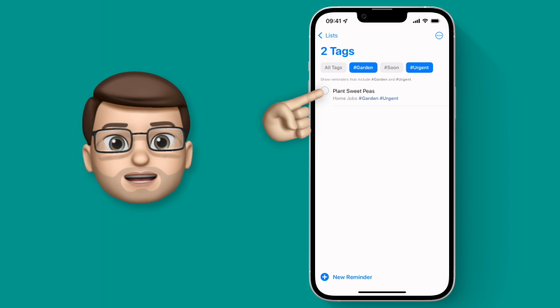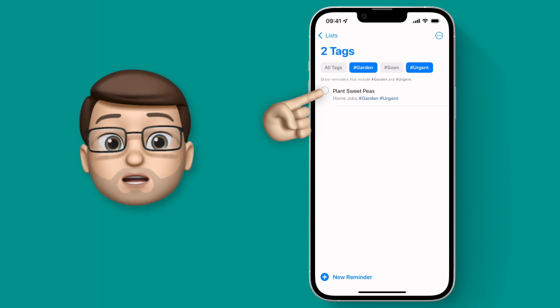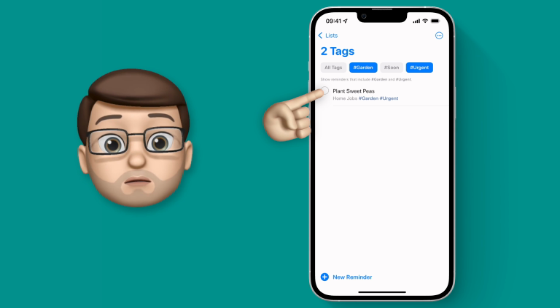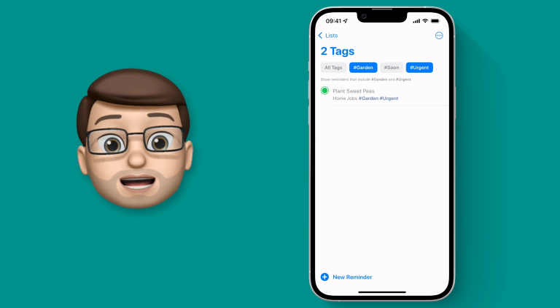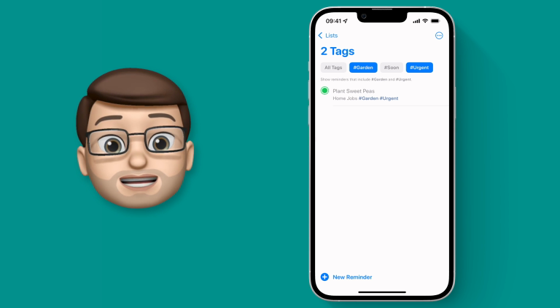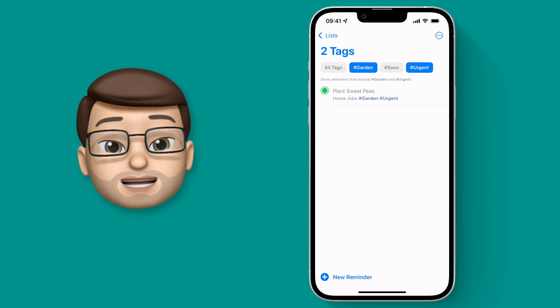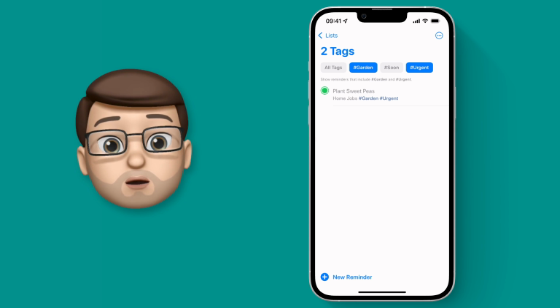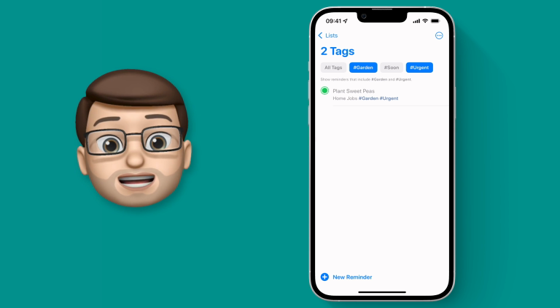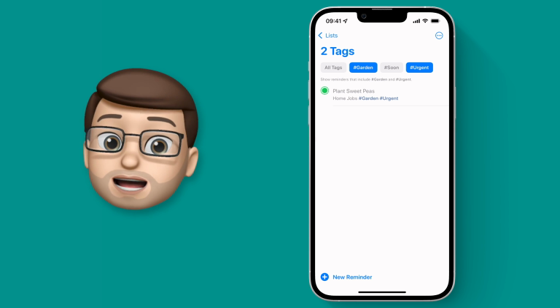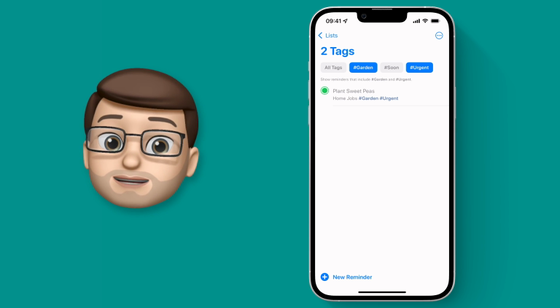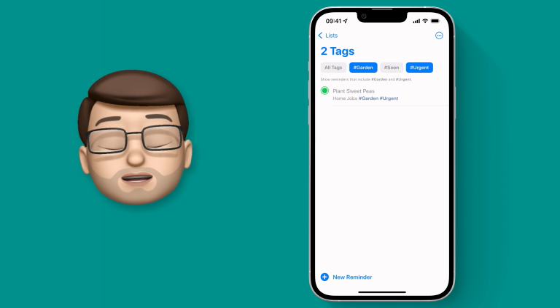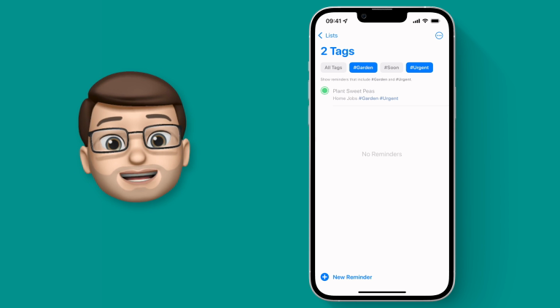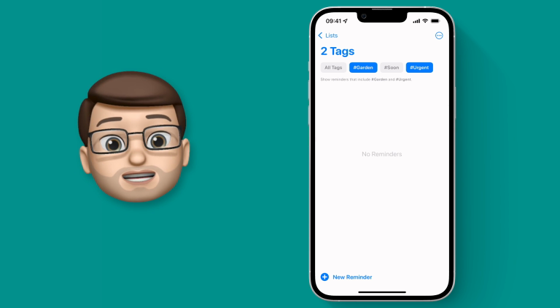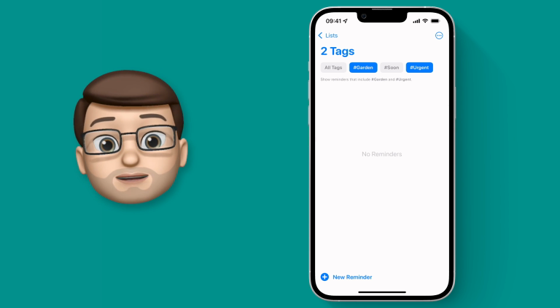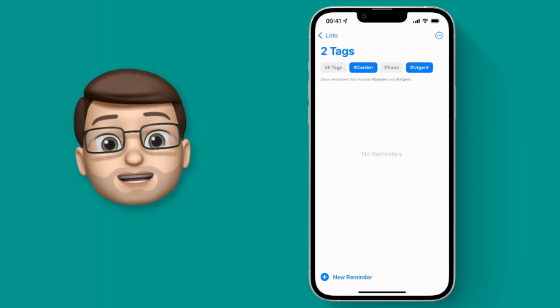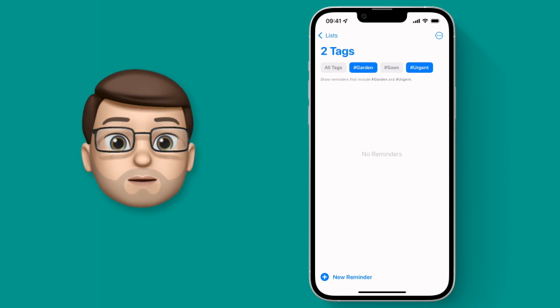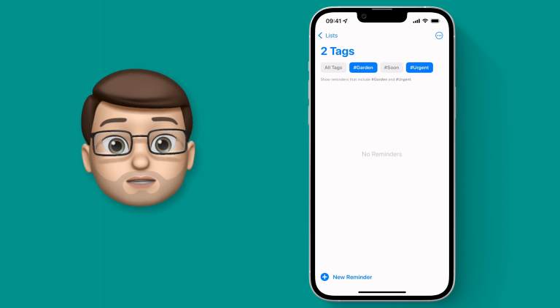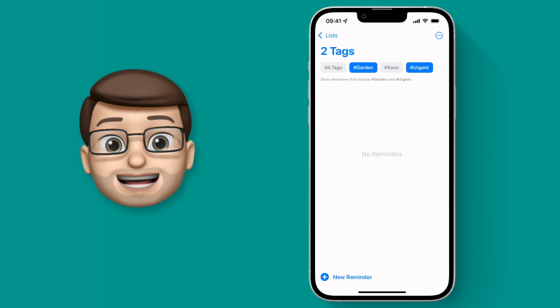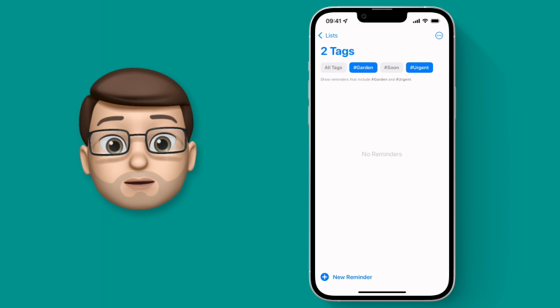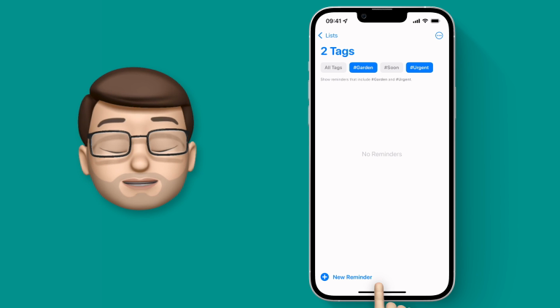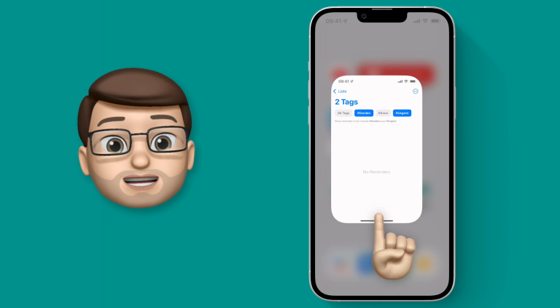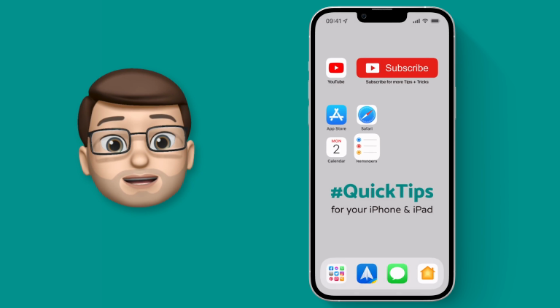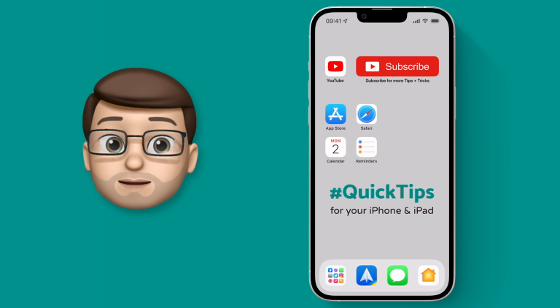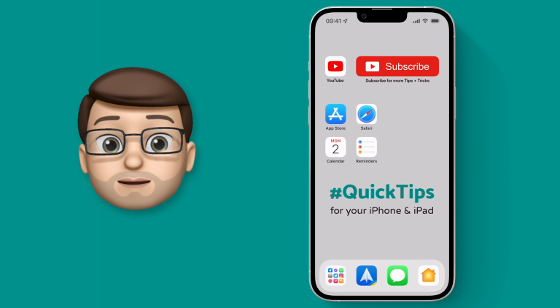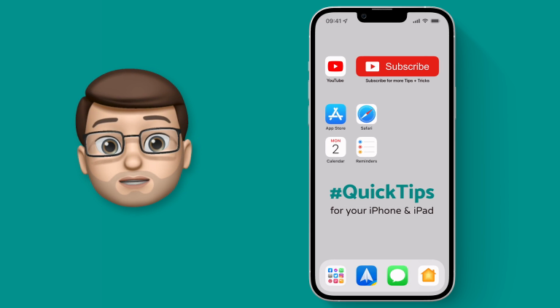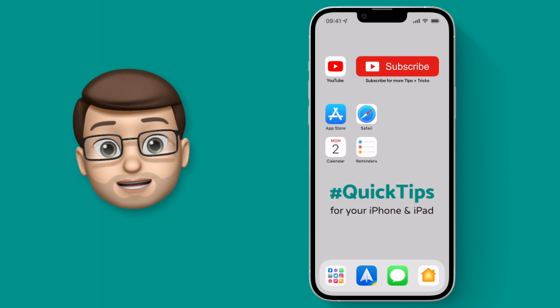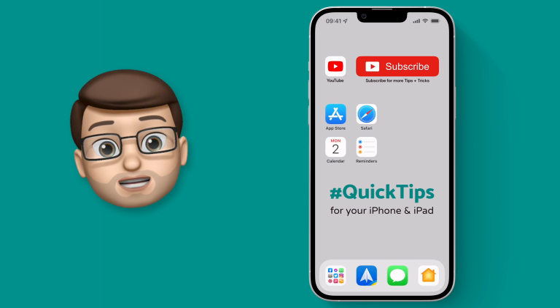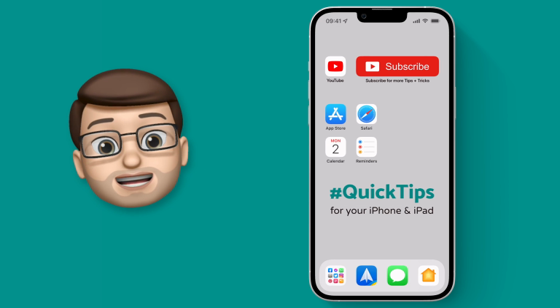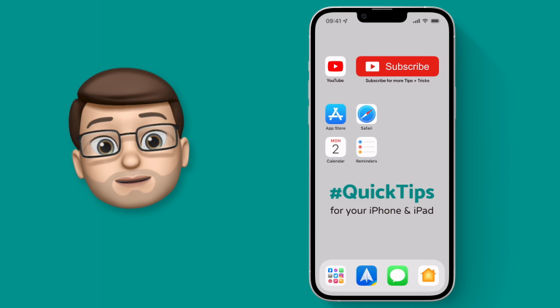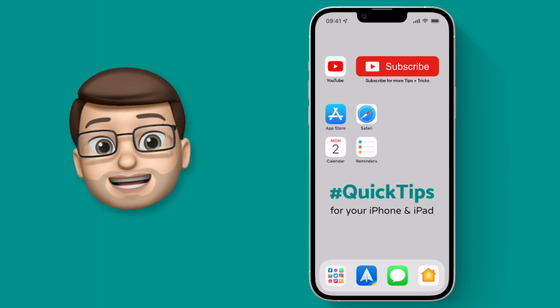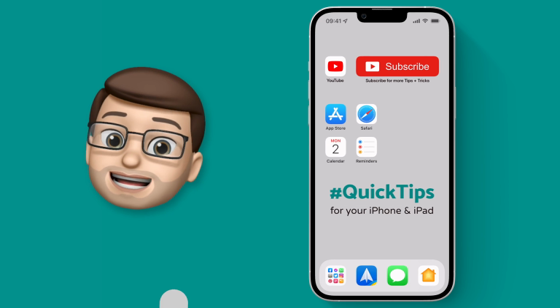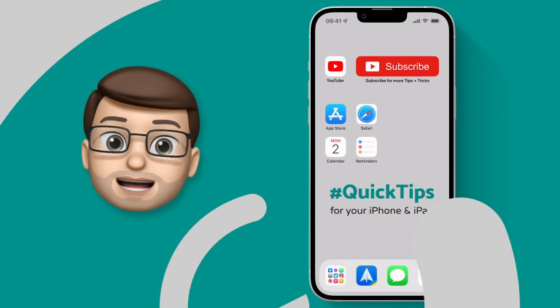The more reminders and the more tags you have, the better this system works, because it will really help you fine-tune and pinpoint the reminders that you need to complete and when.